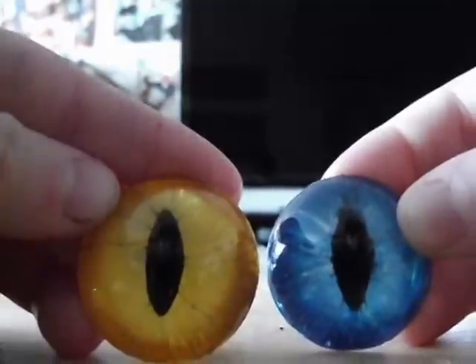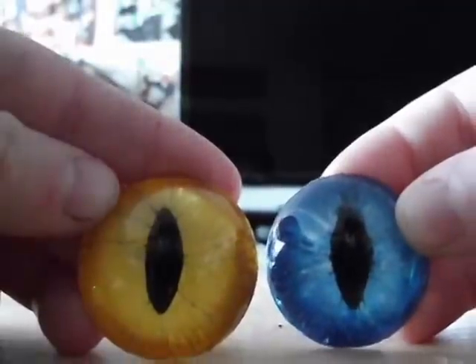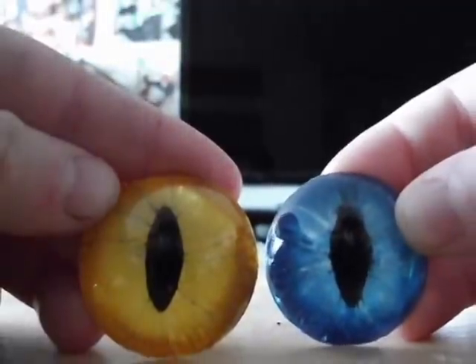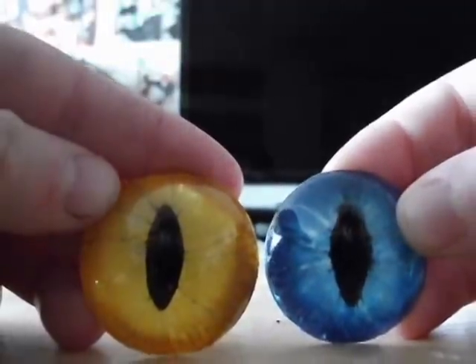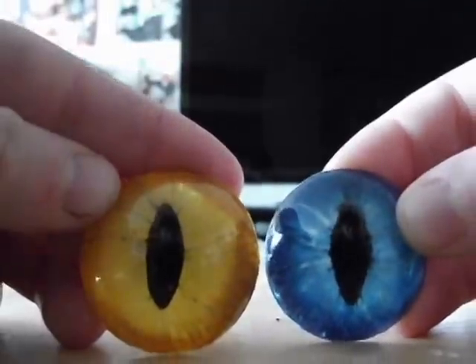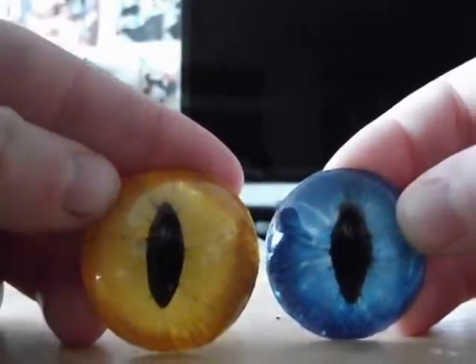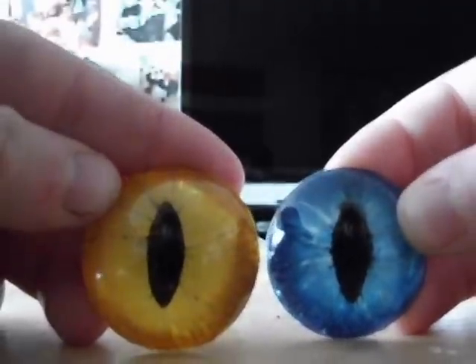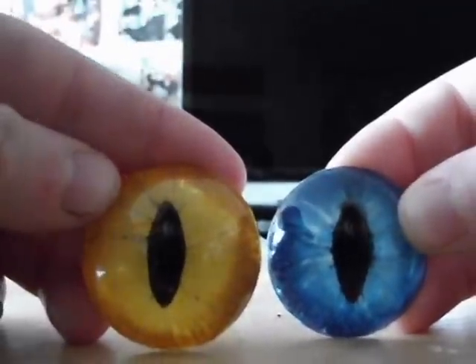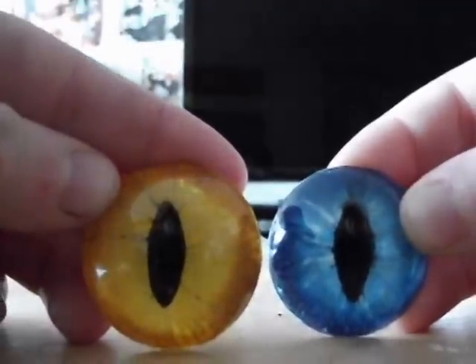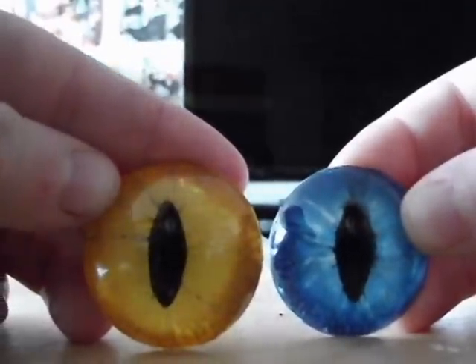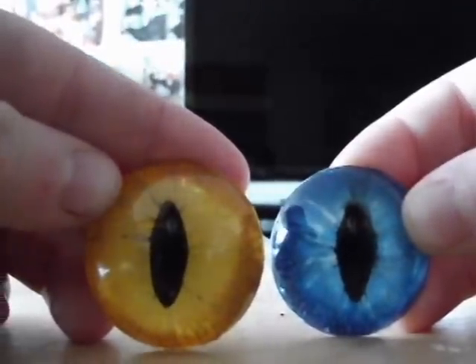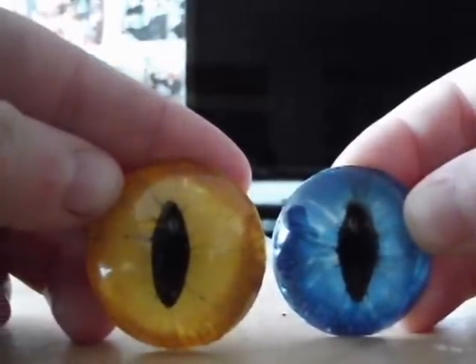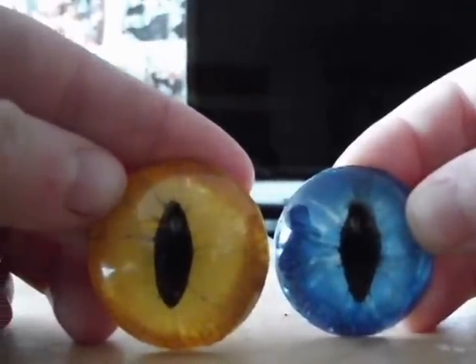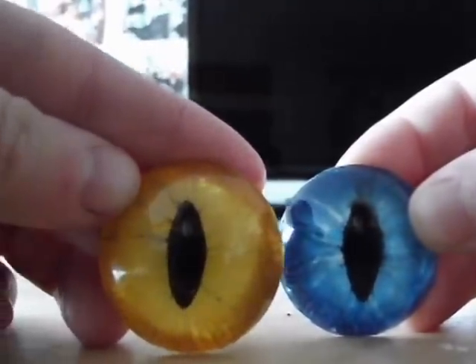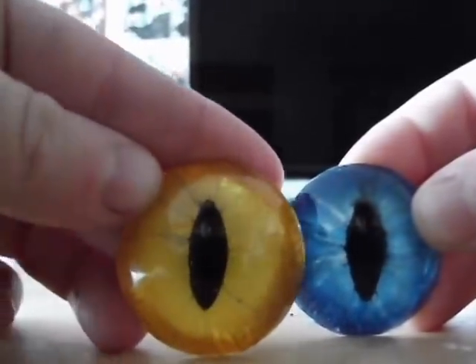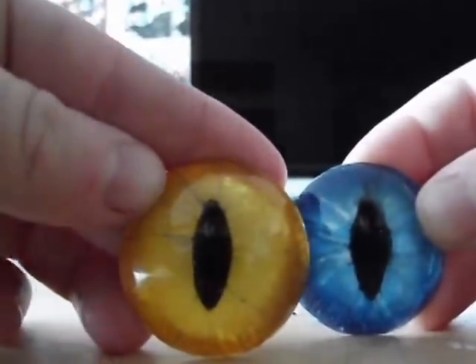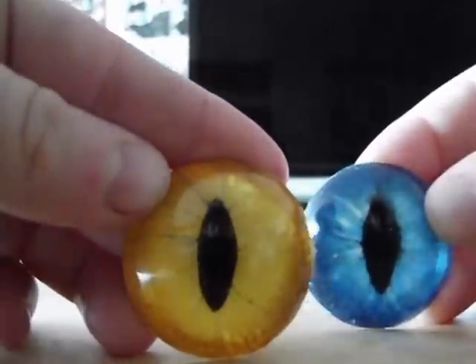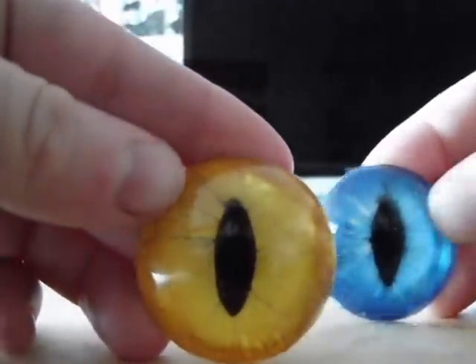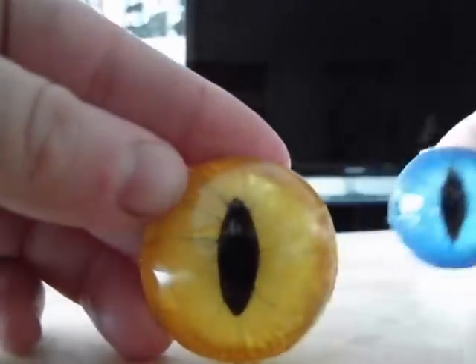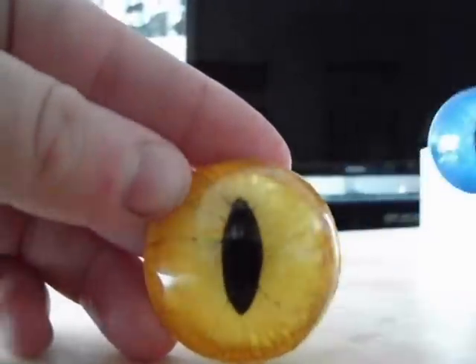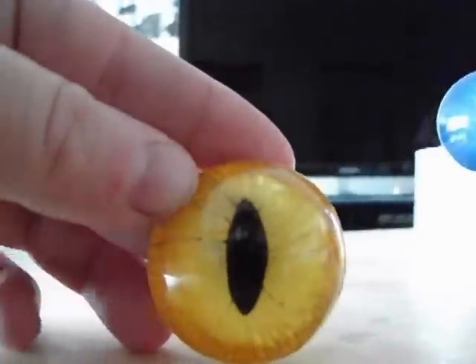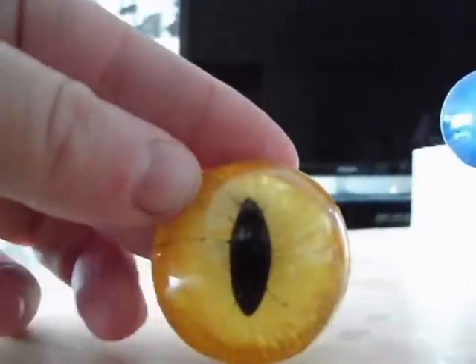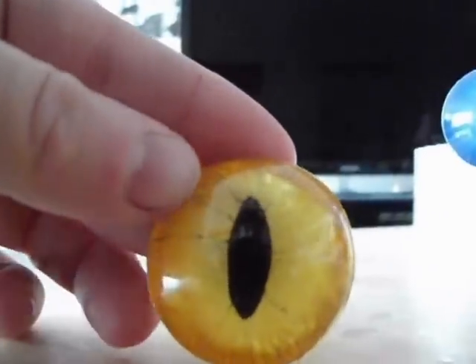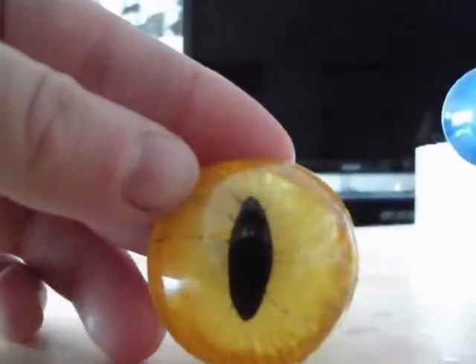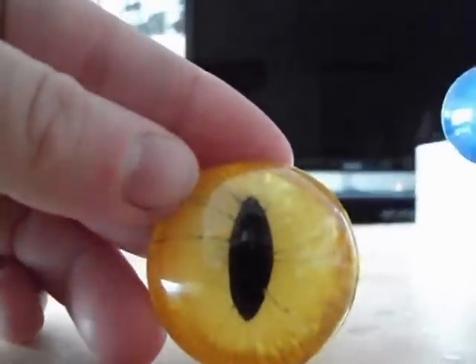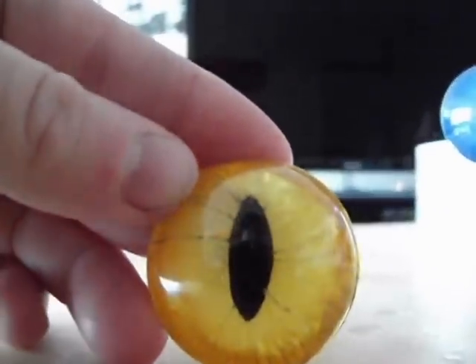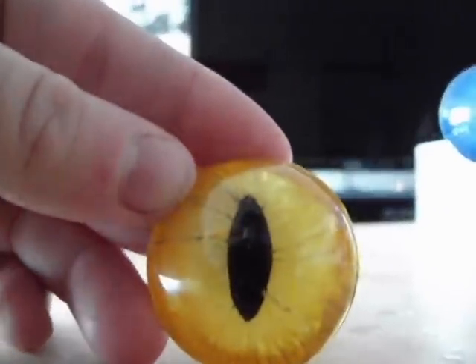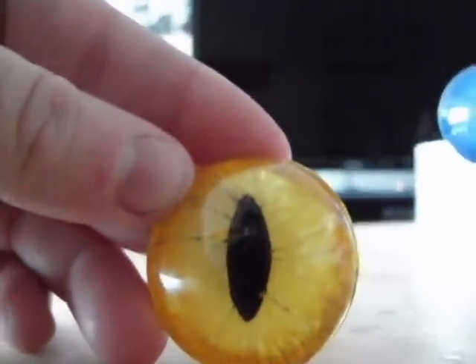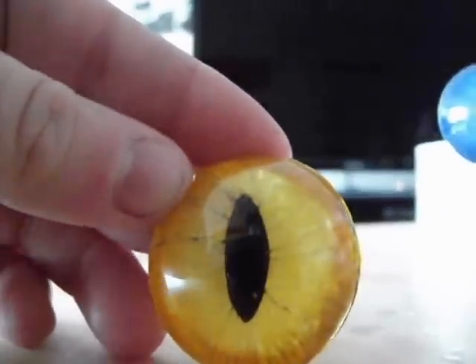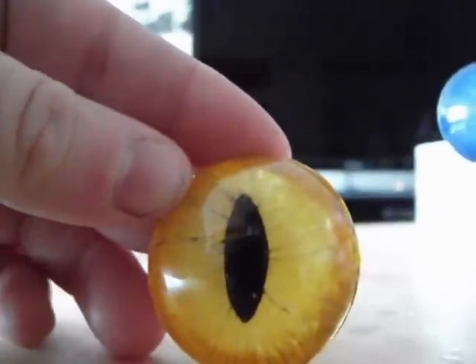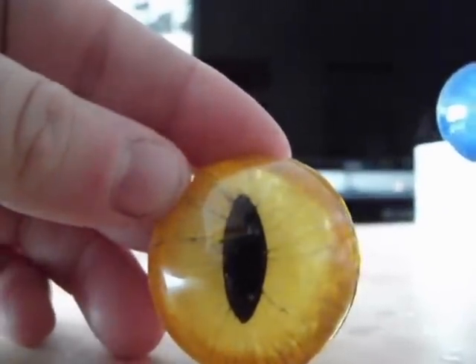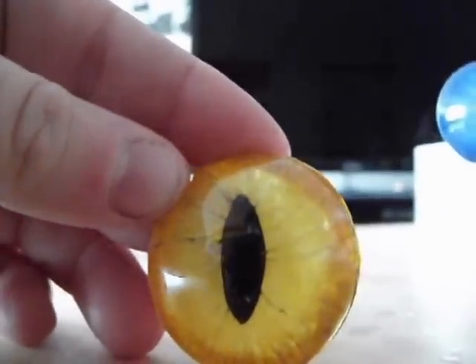Hello YouTube, this is Makubatsu. Today I'll be showing you how to paint the eyes we created in the previous video.